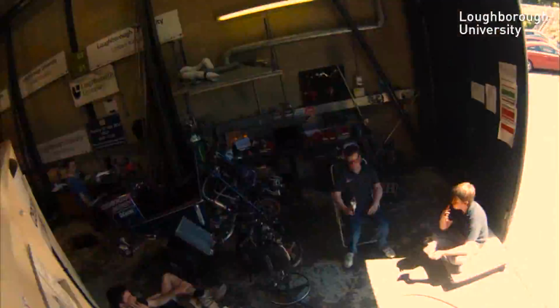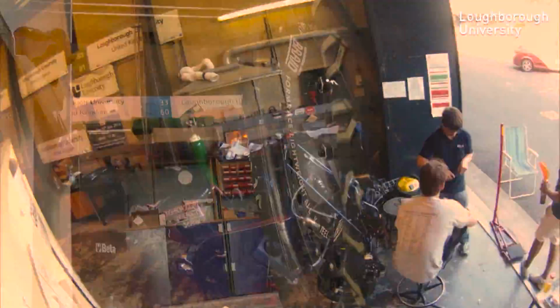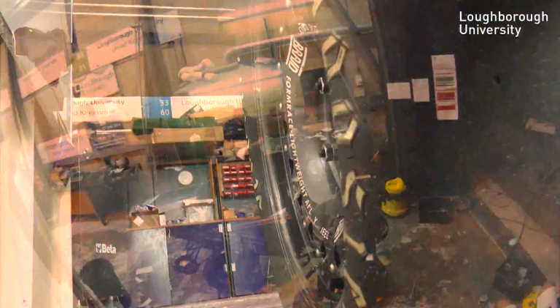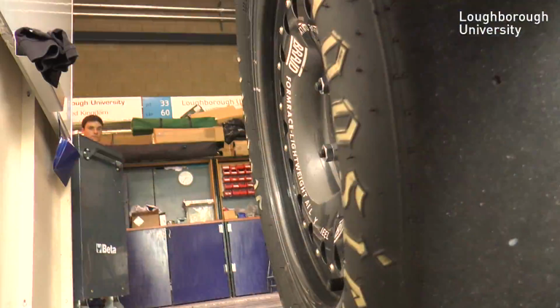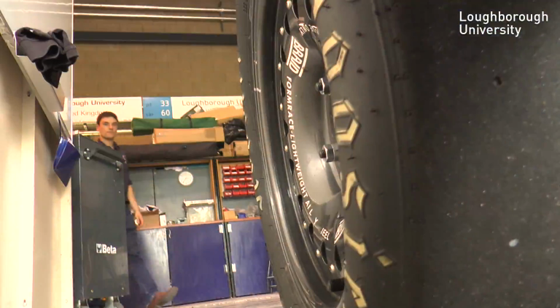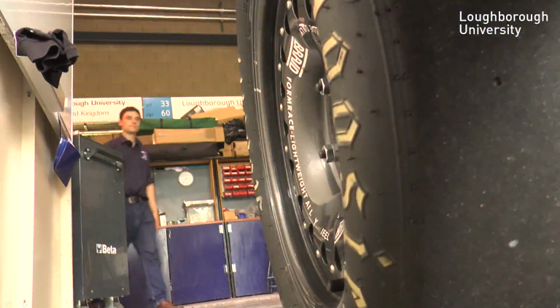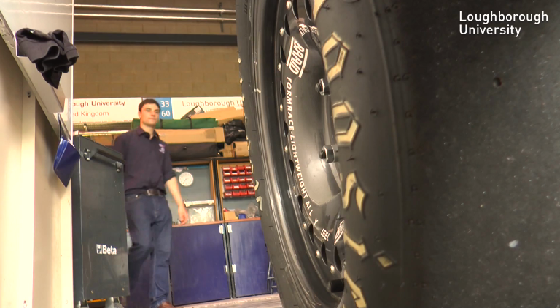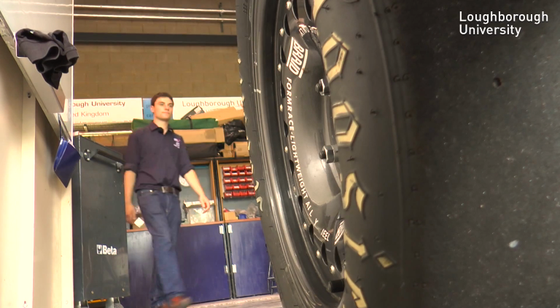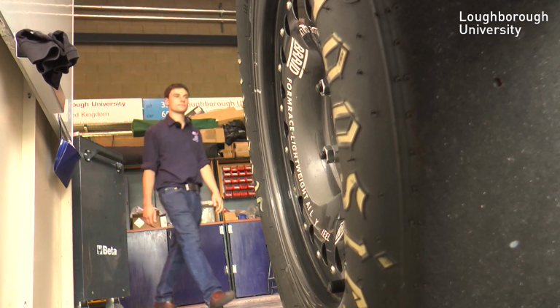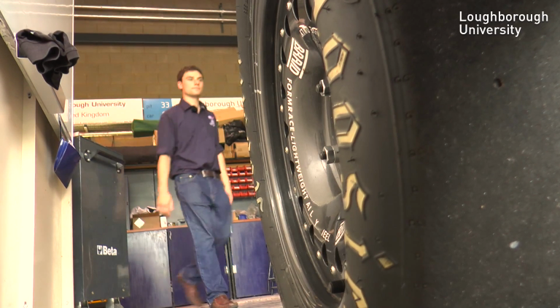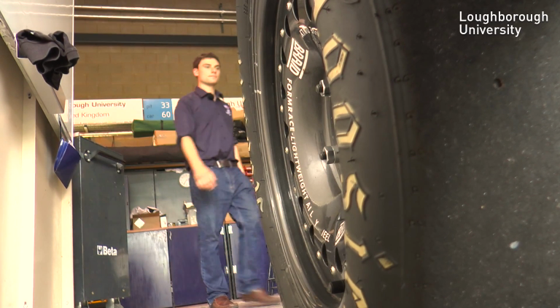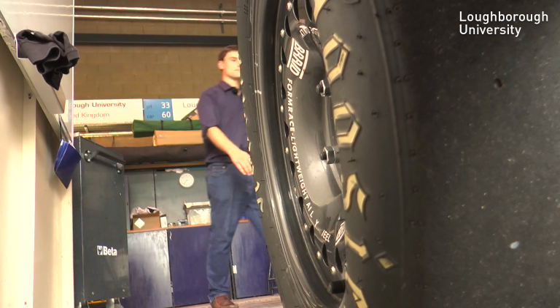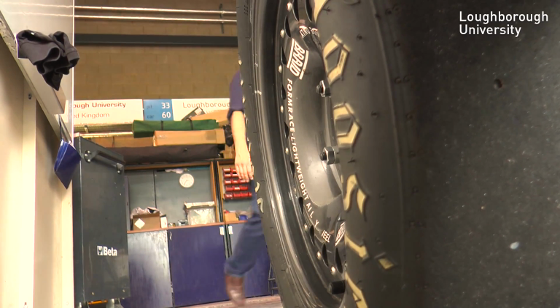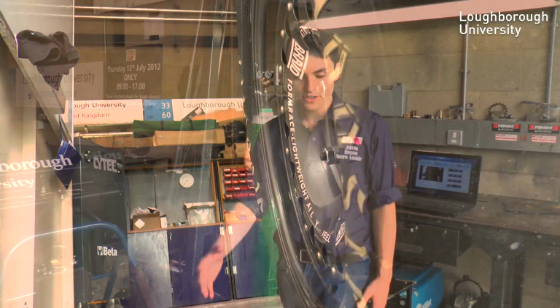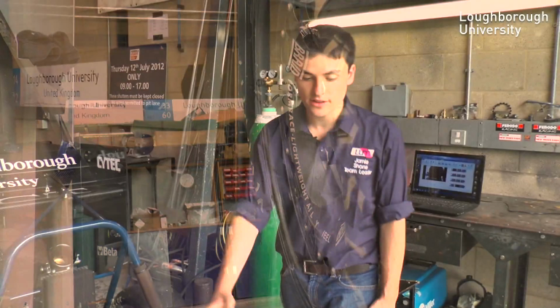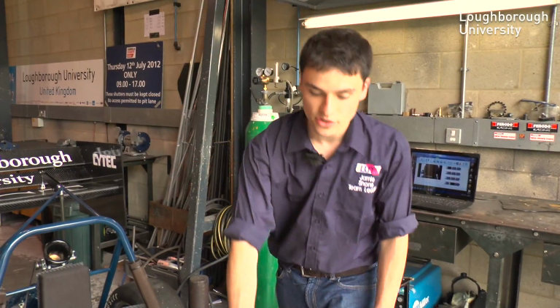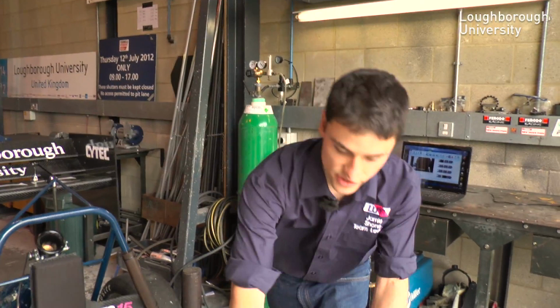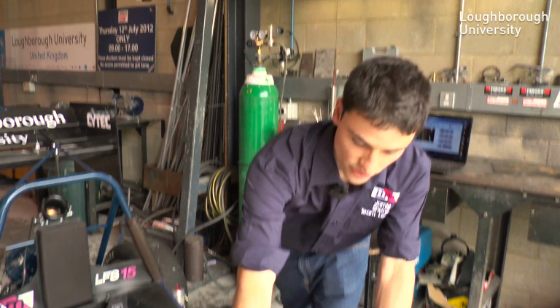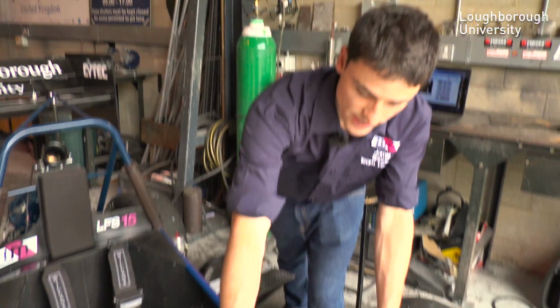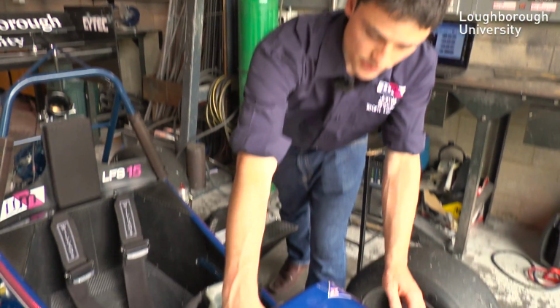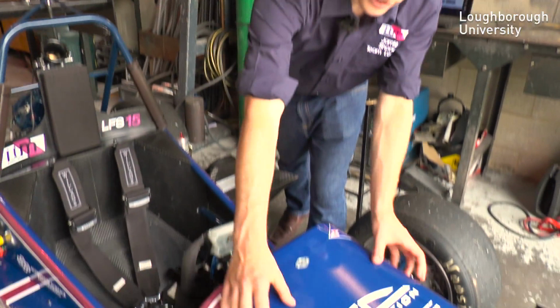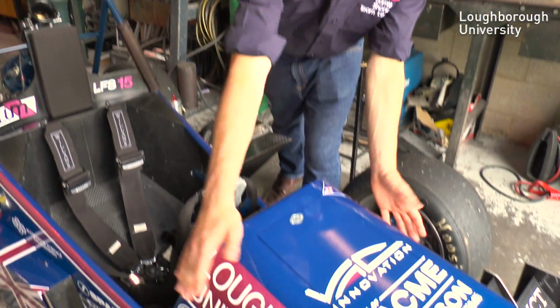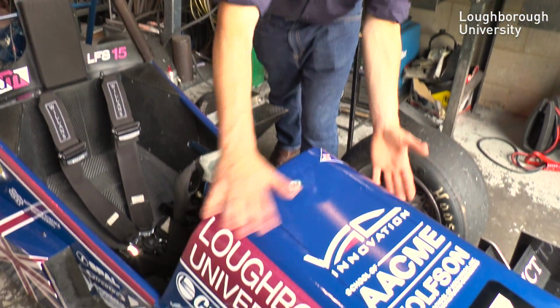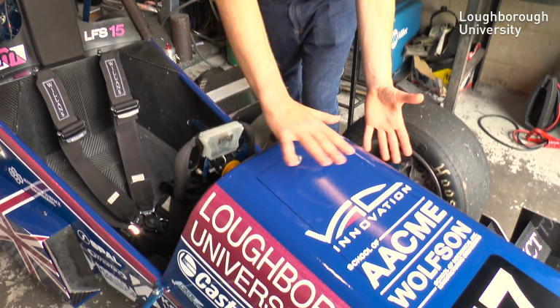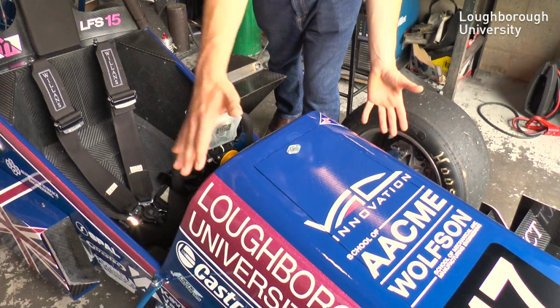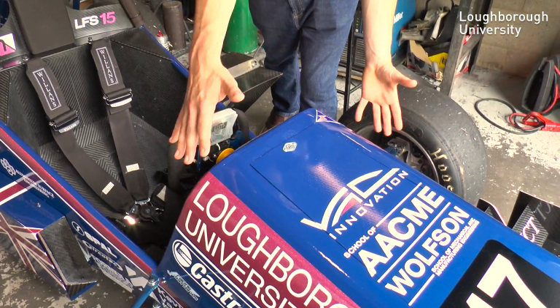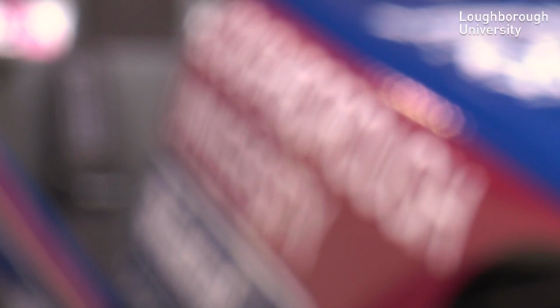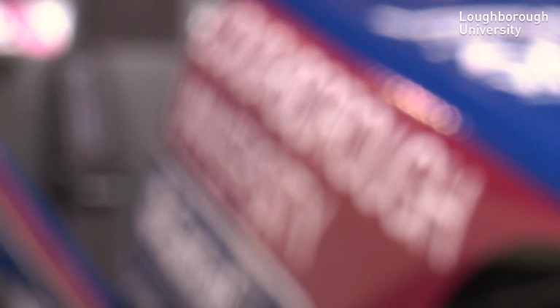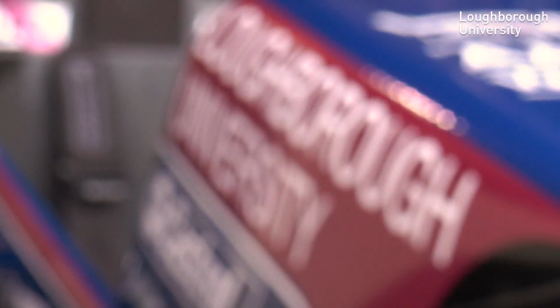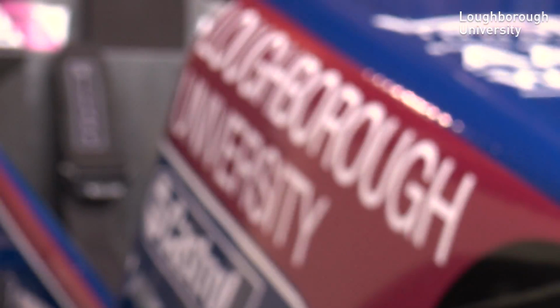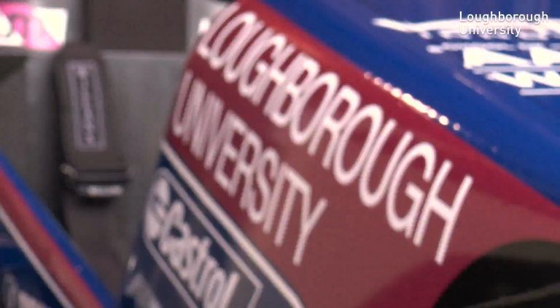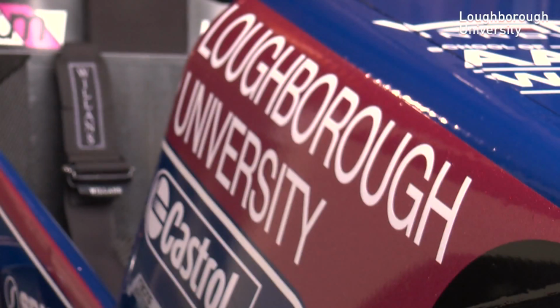Every year we build this car from scratch. The carbon skin you can see on here has now been vinyl wrapped, so it's a finished product.